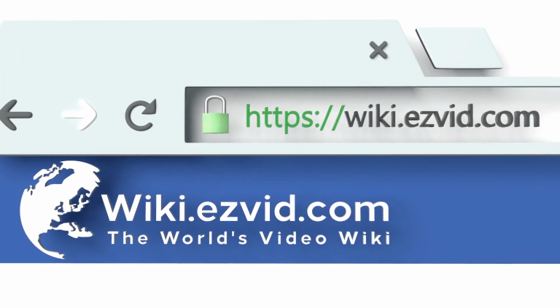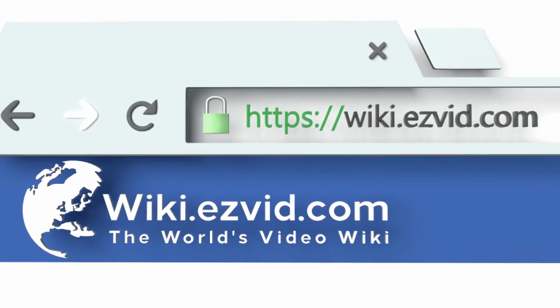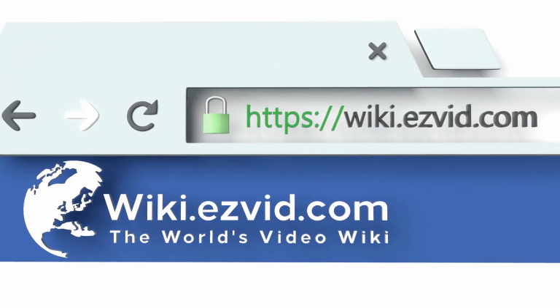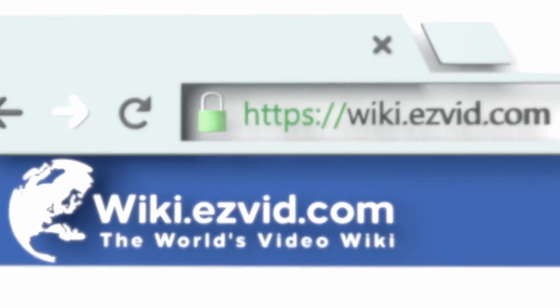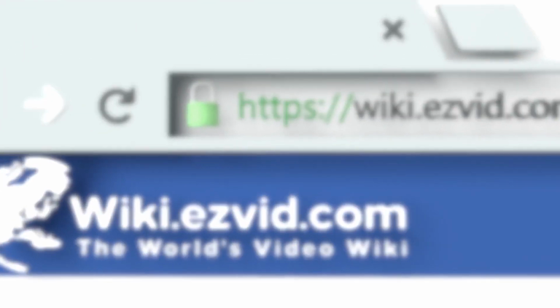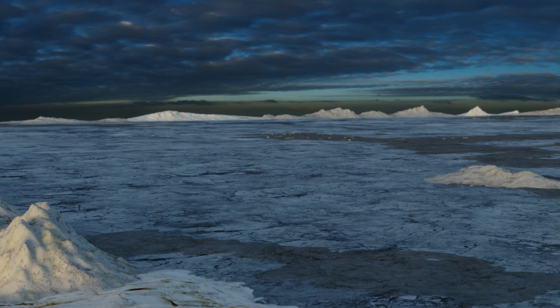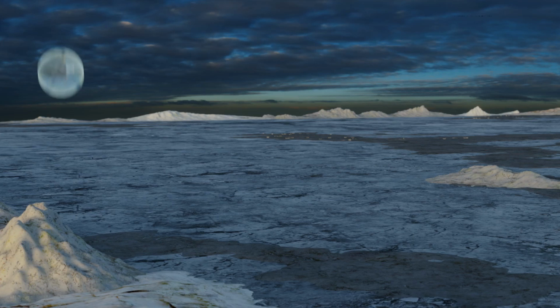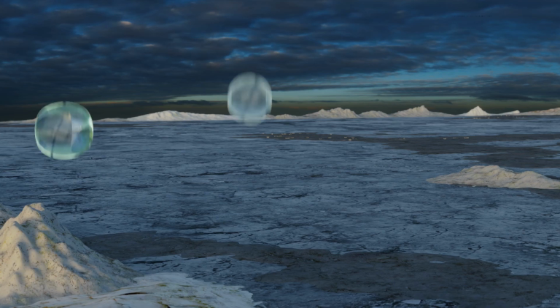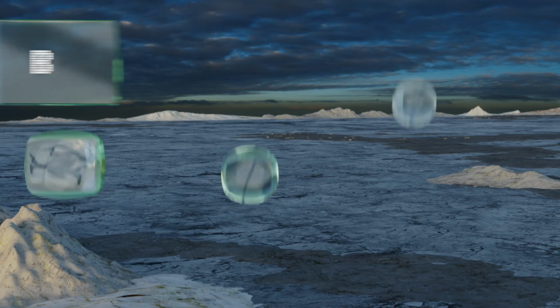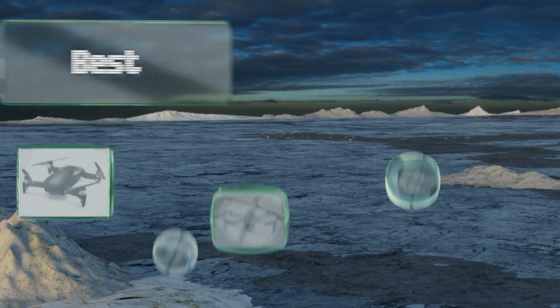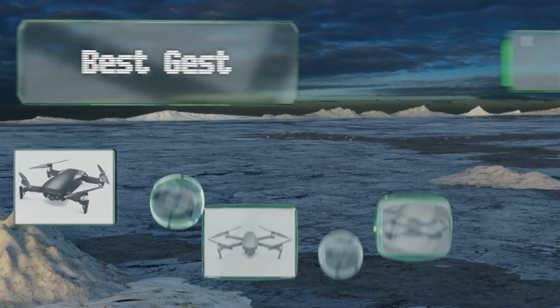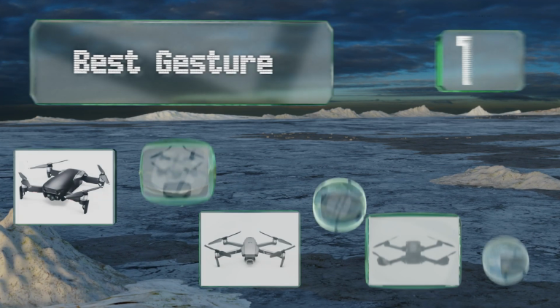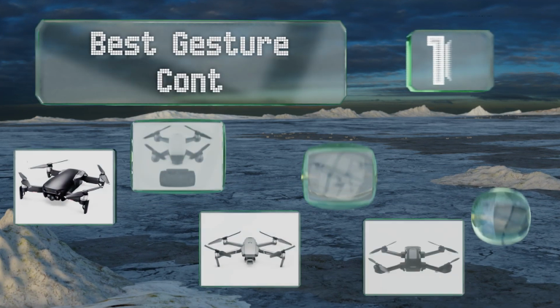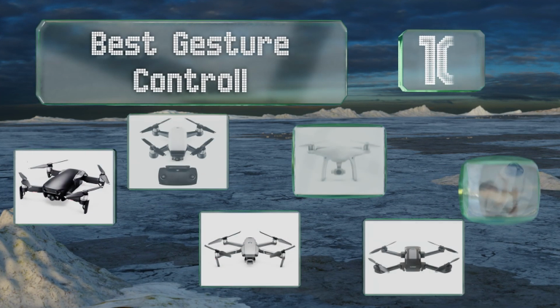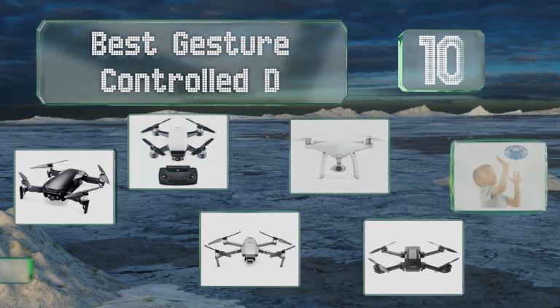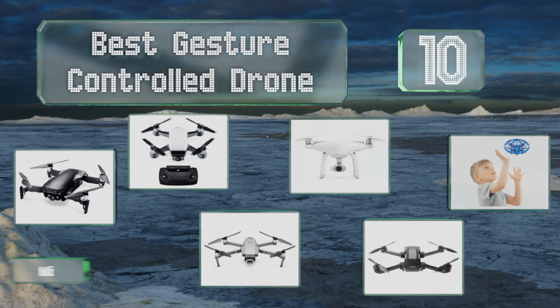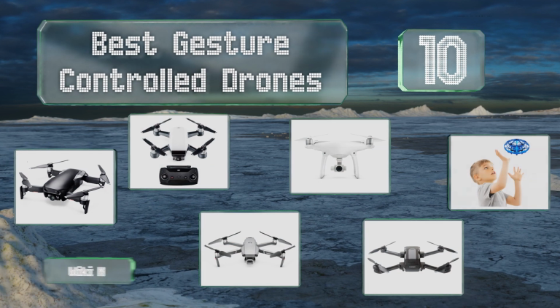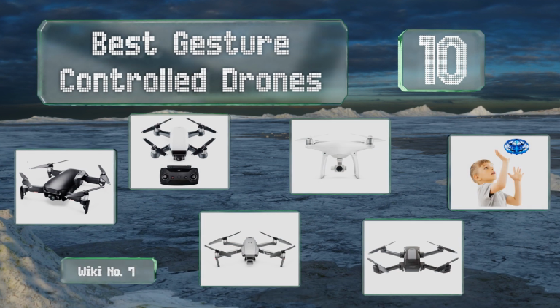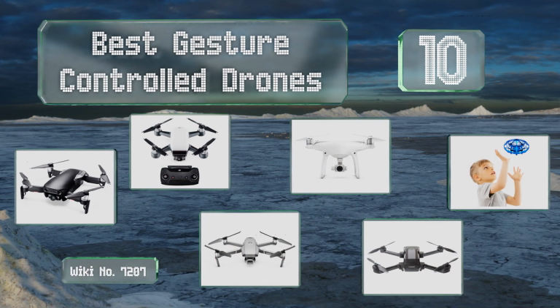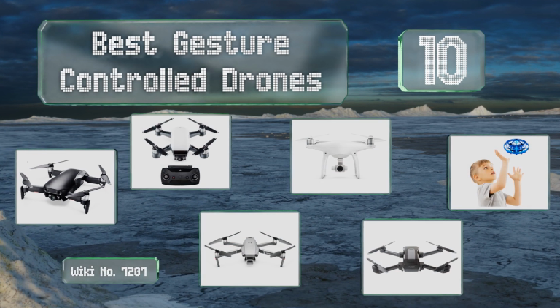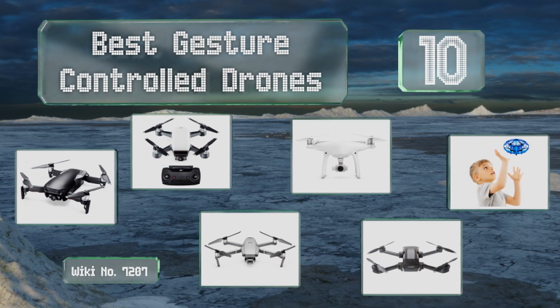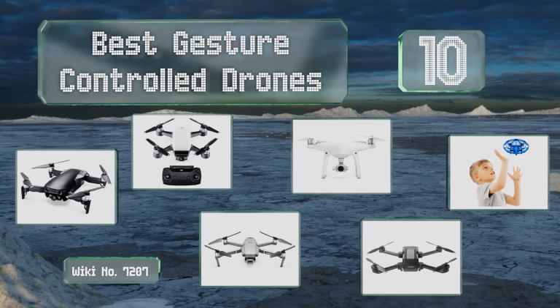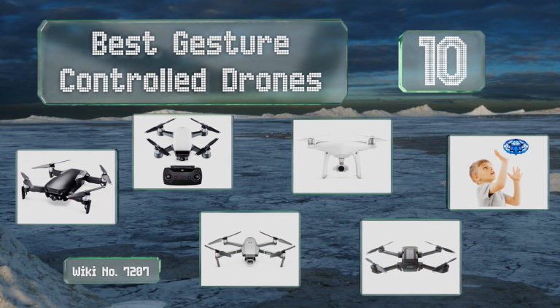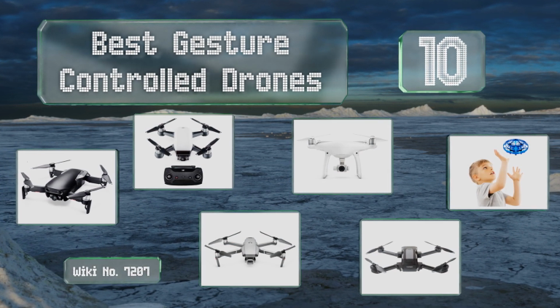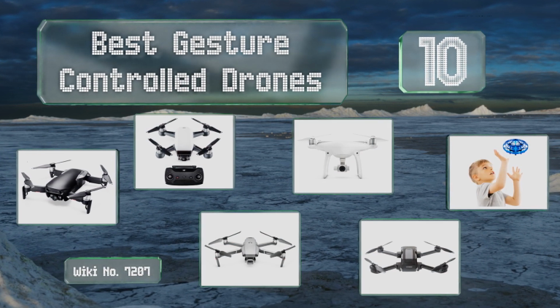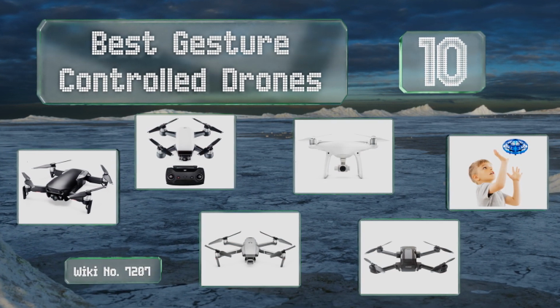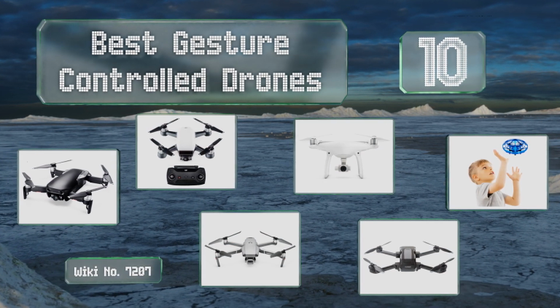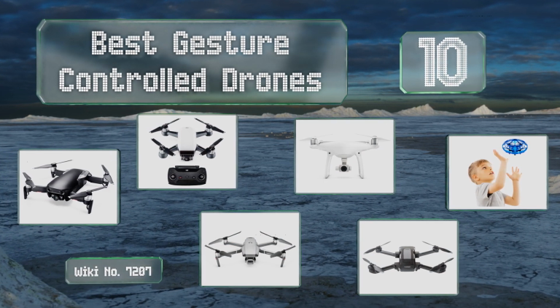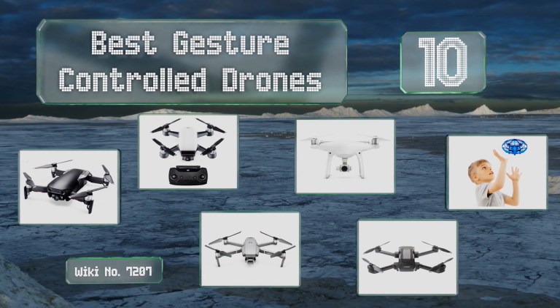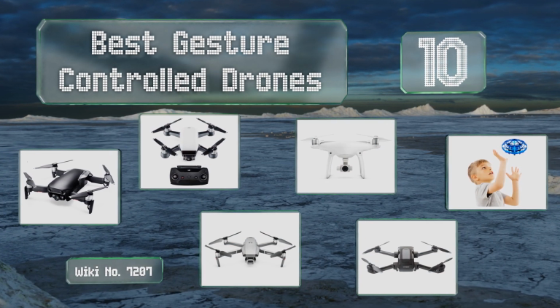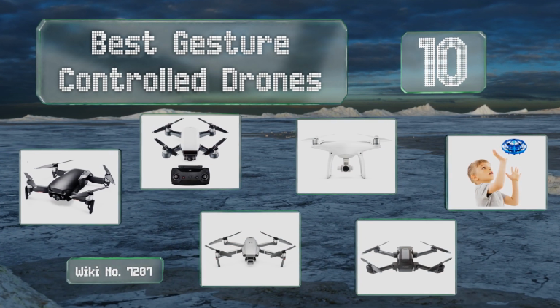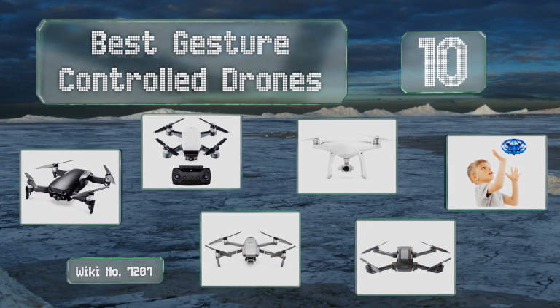EasyVid presents the 10 best gesture controlled drones. Let's get started with the list.